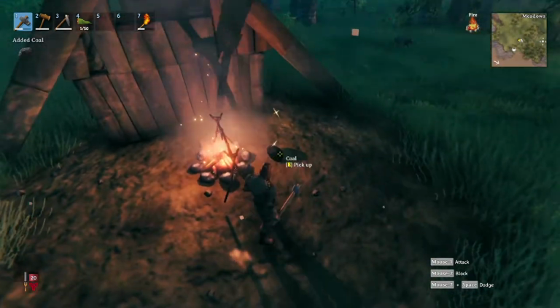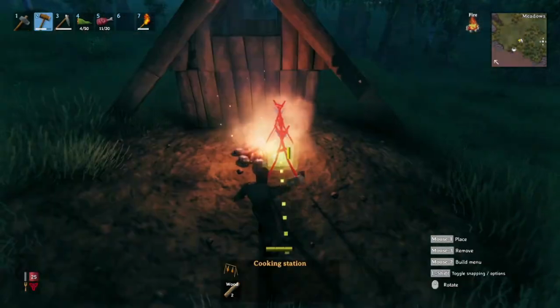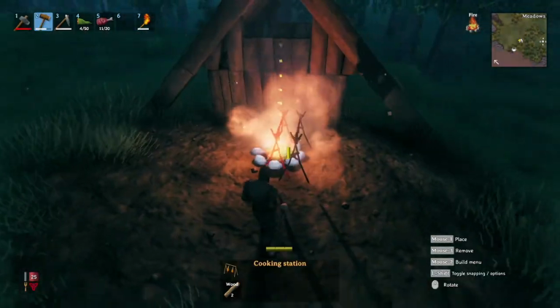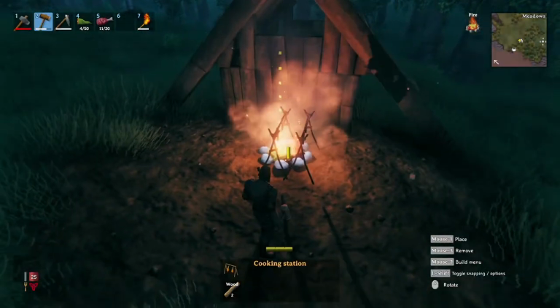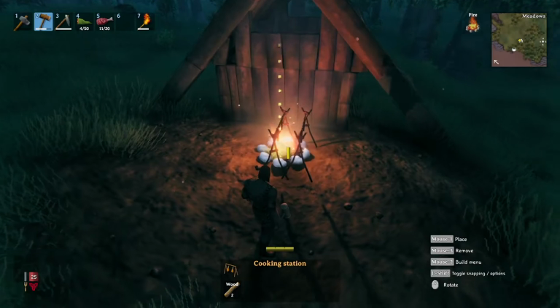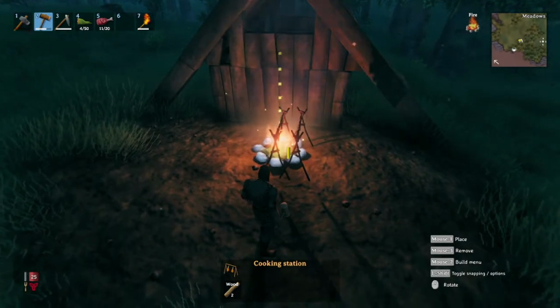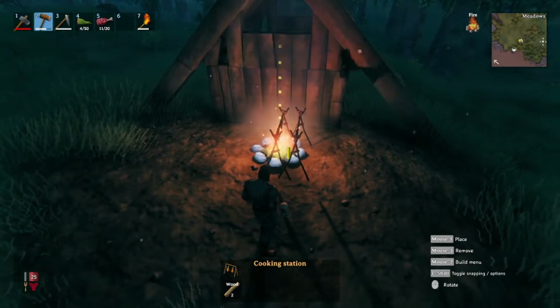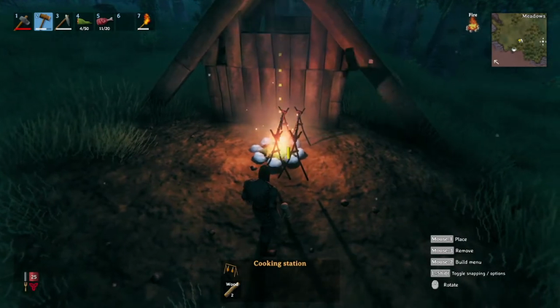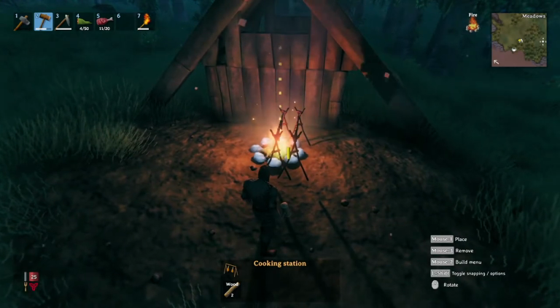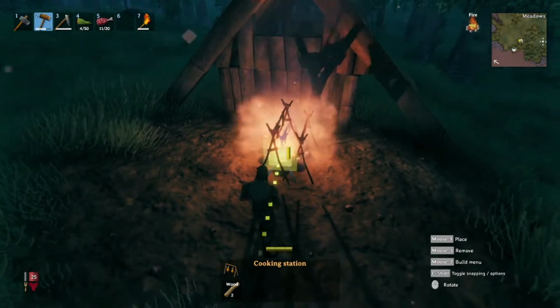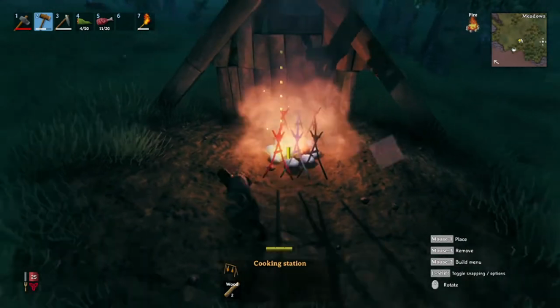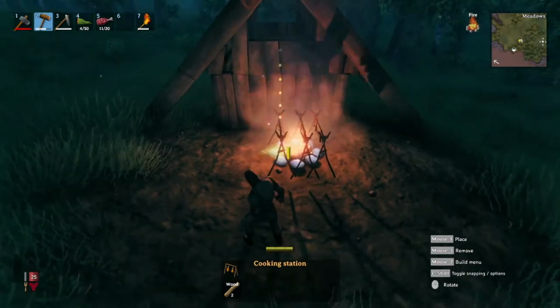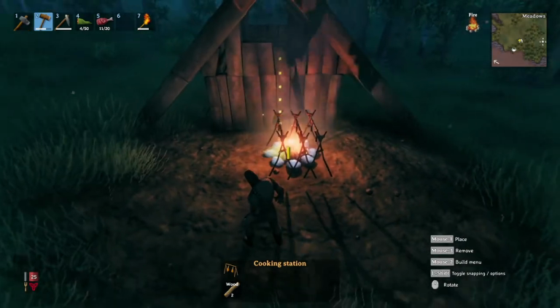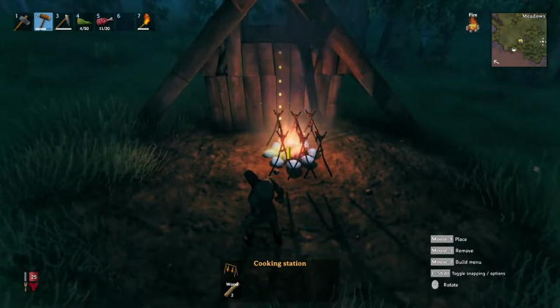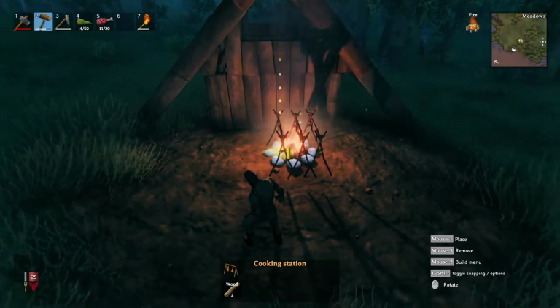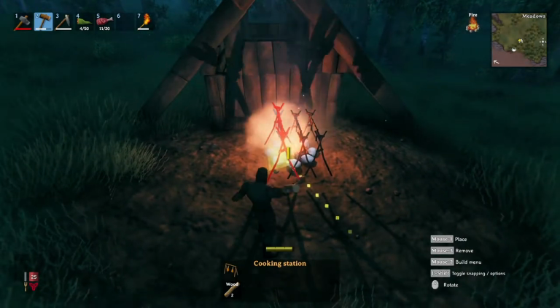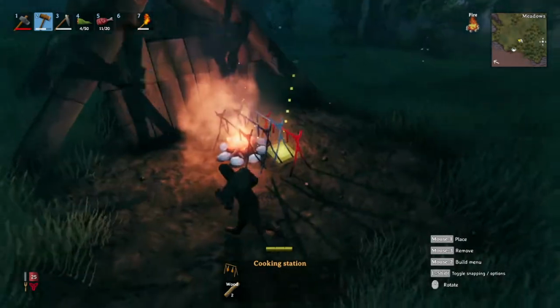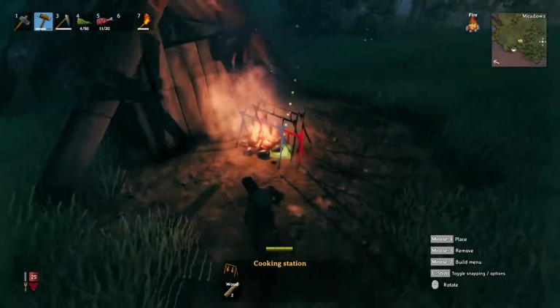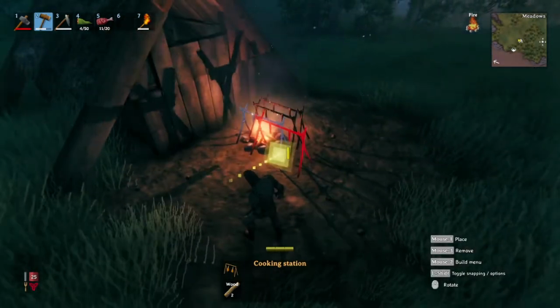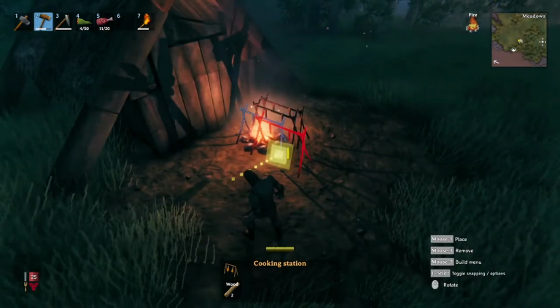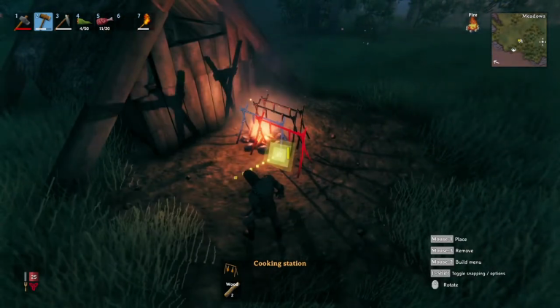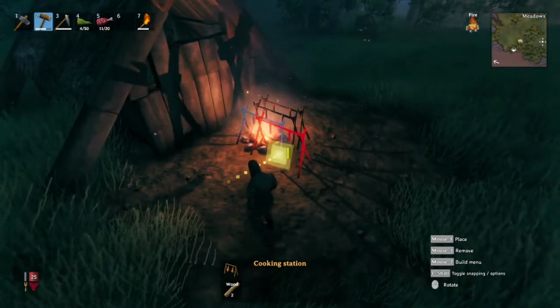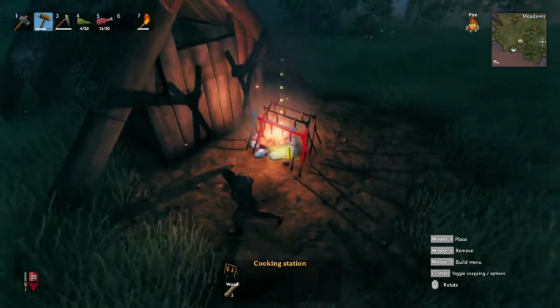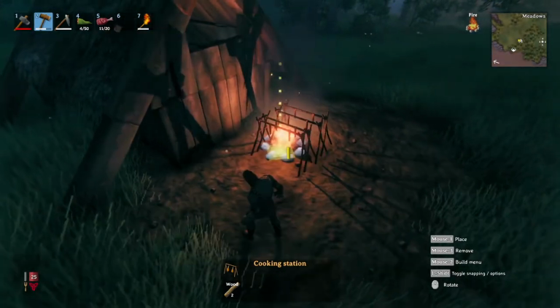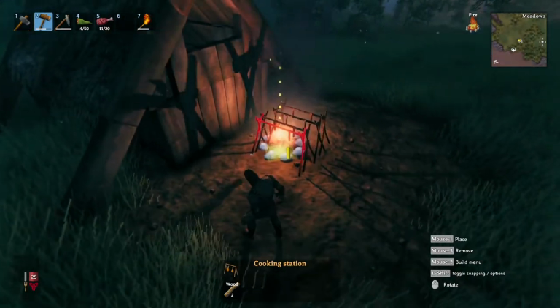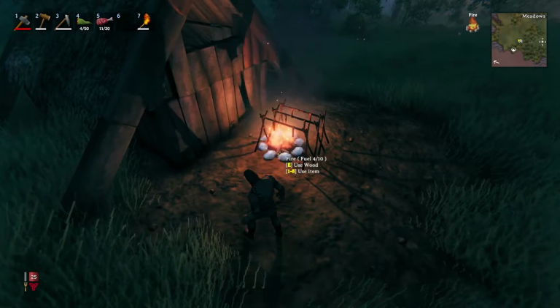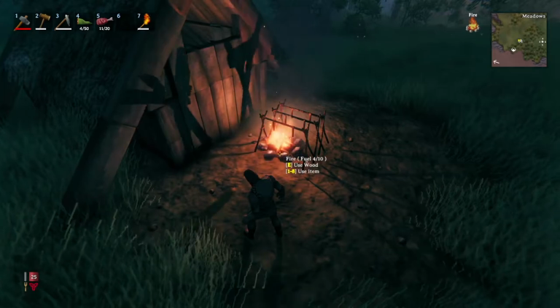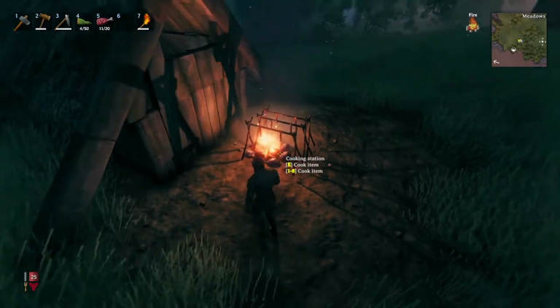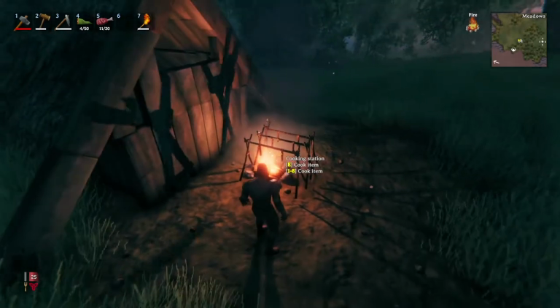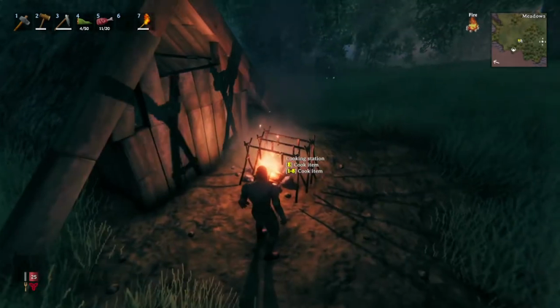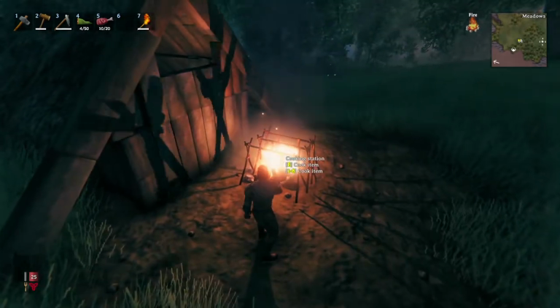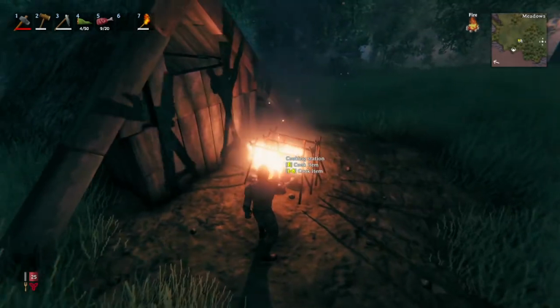If you want to speed up your cooking process you can also place multiple cooking stations over the same campfire so that you can cook all your meat at the same time.